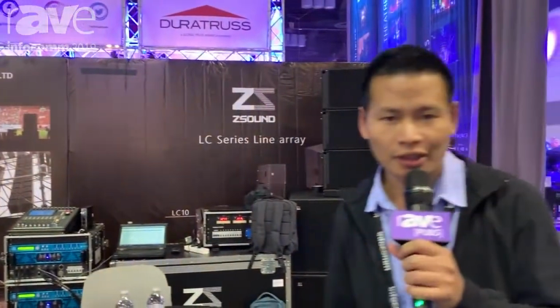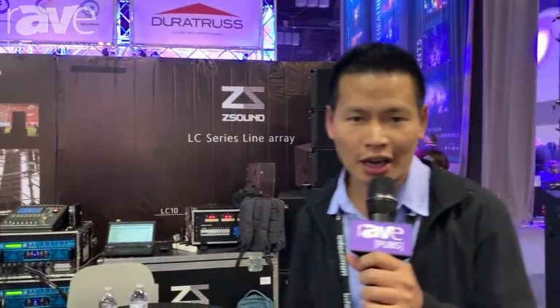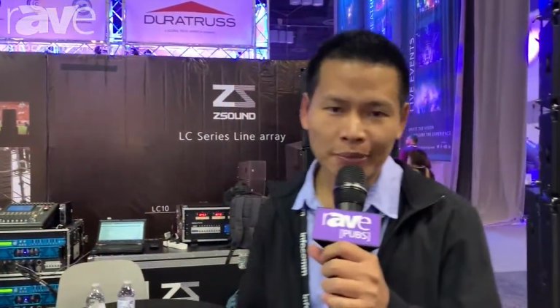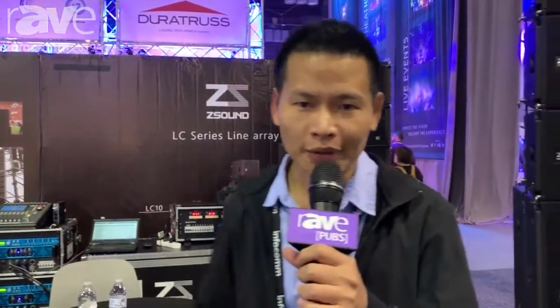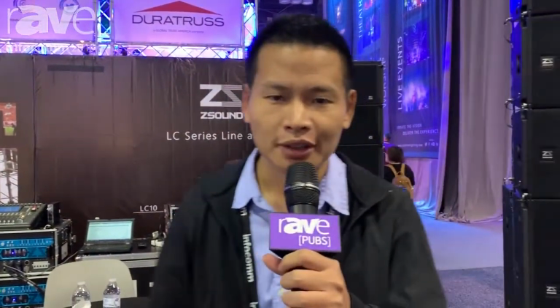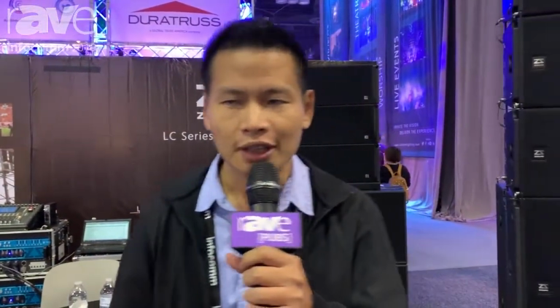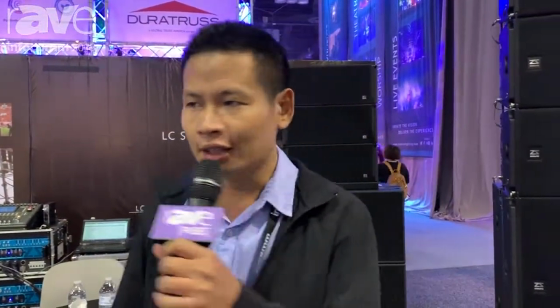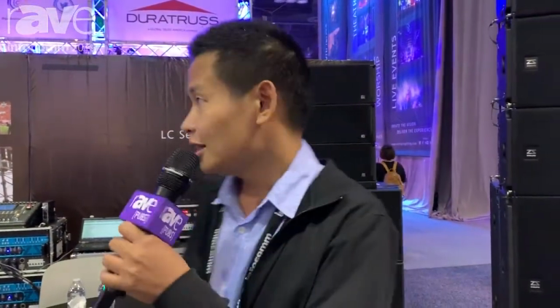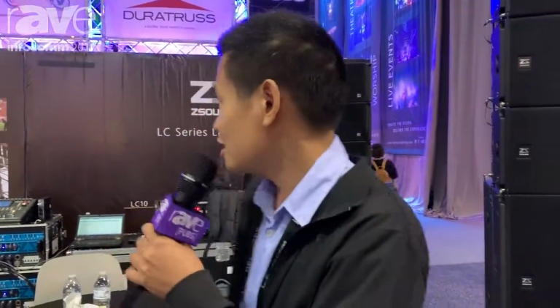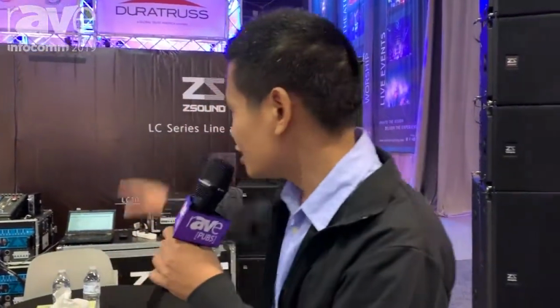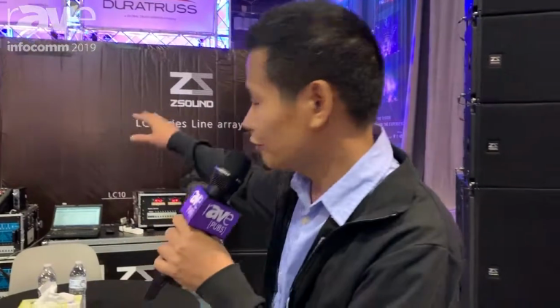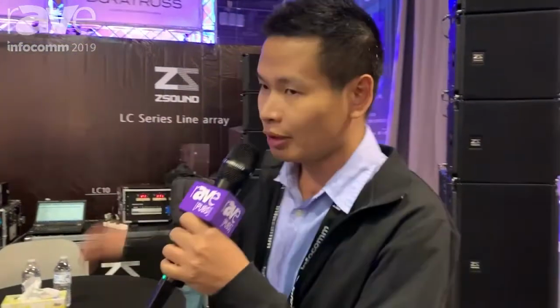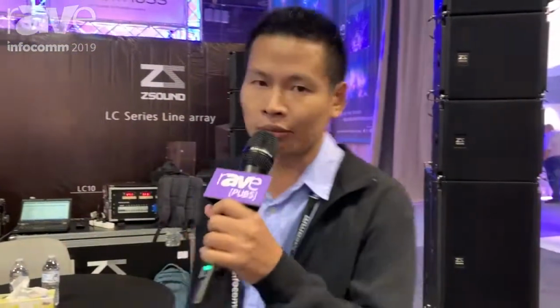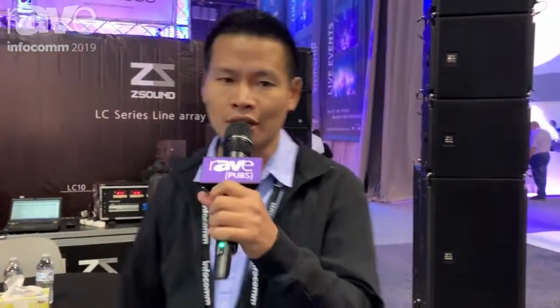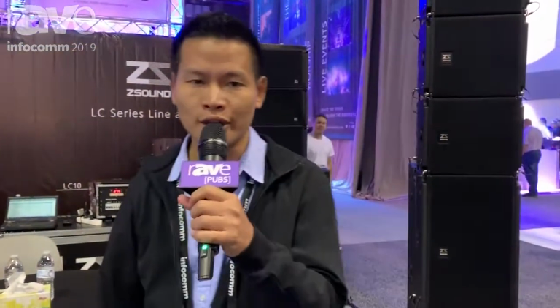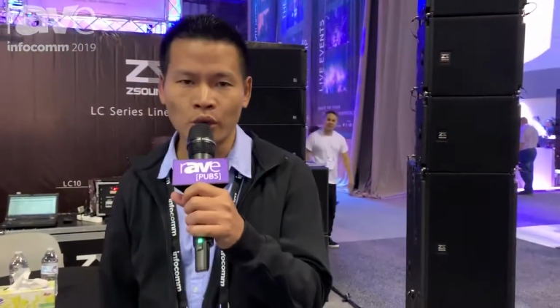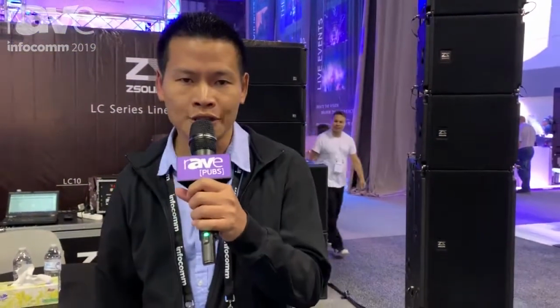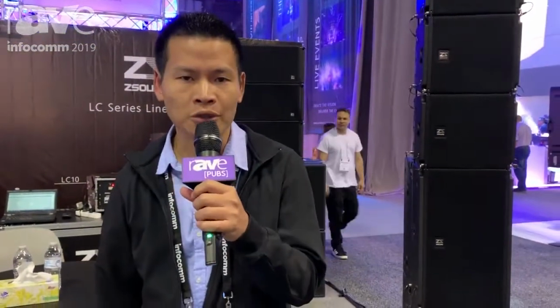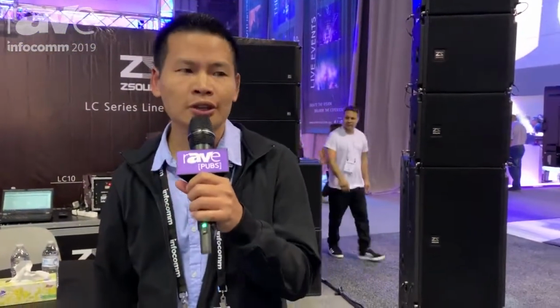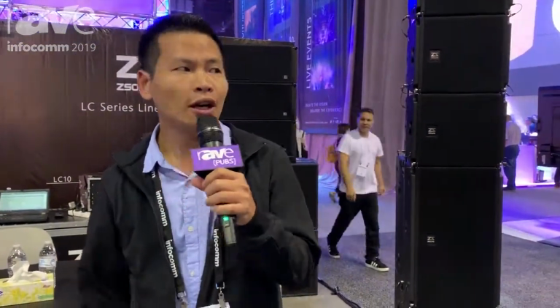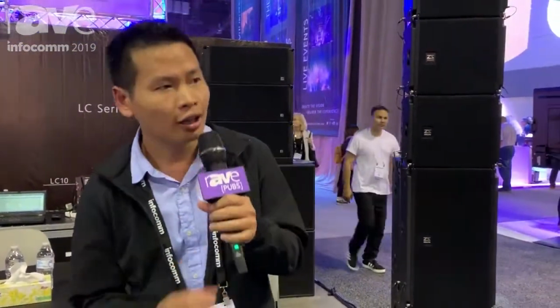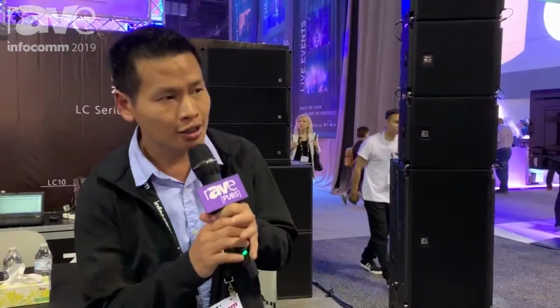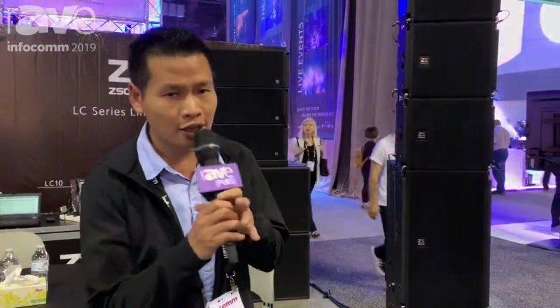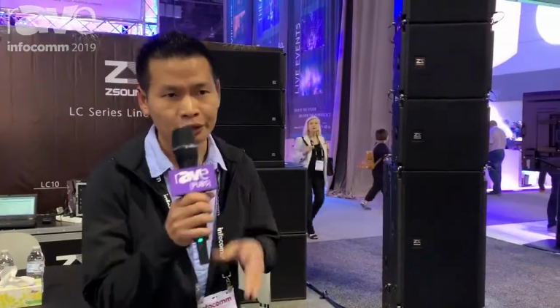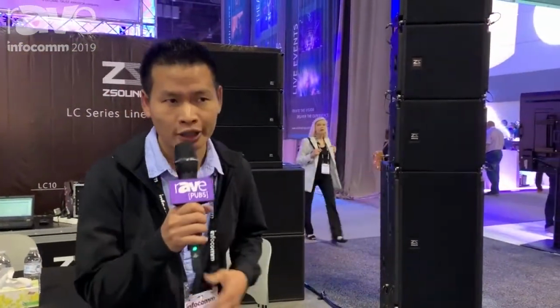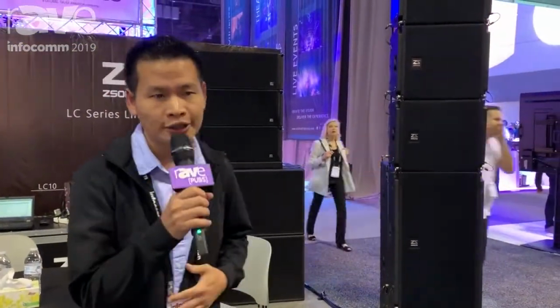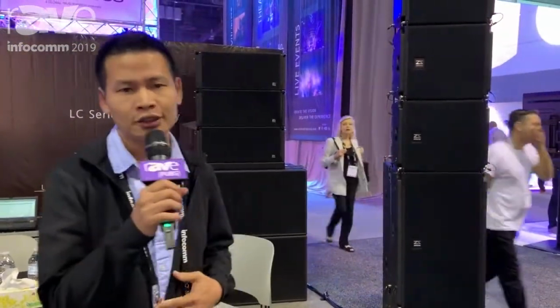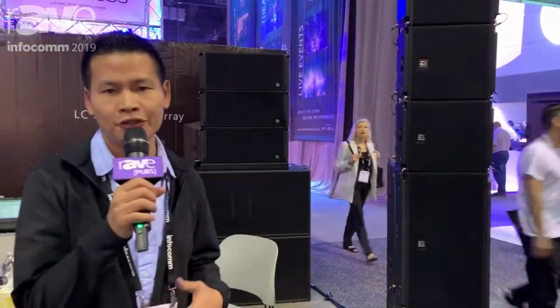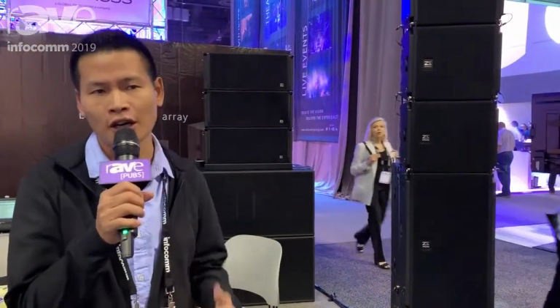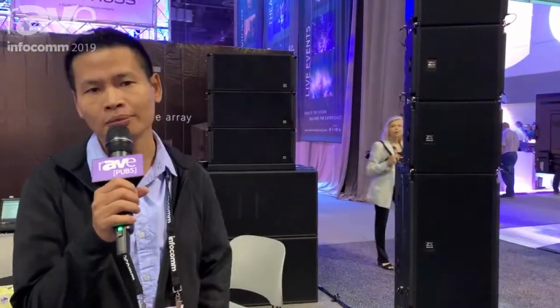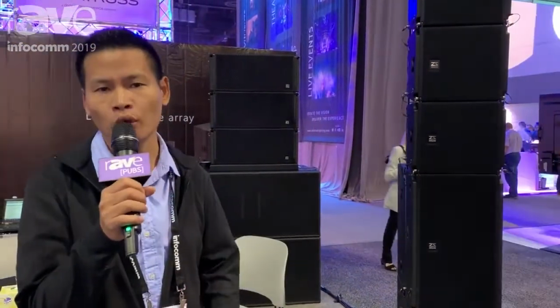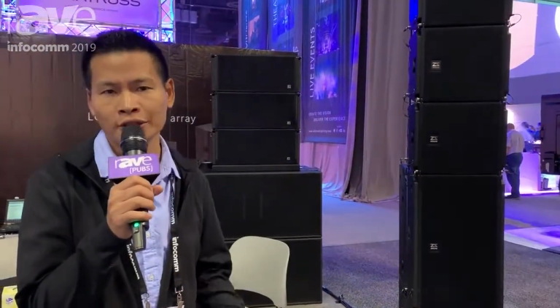I'm Bob, and here is Shisang from China, Guangzhou. This time we are in Infocom, Orlando.